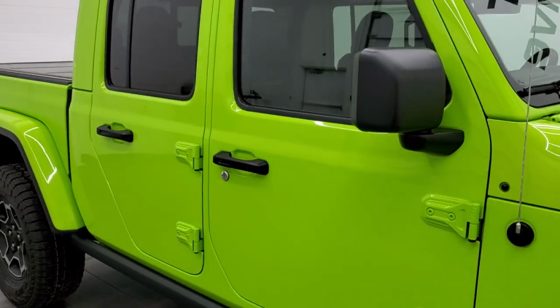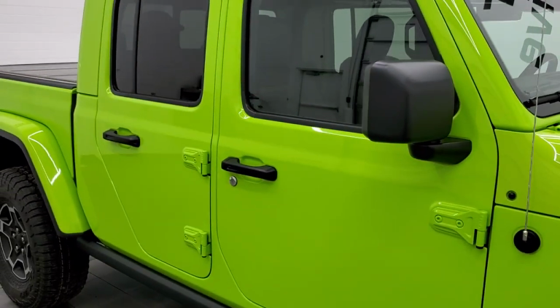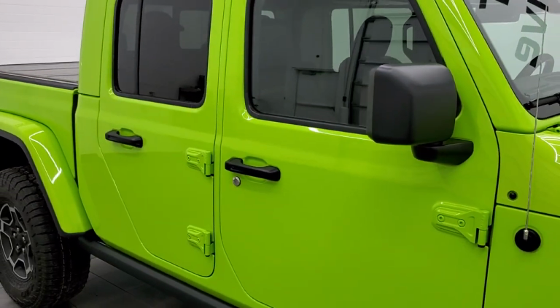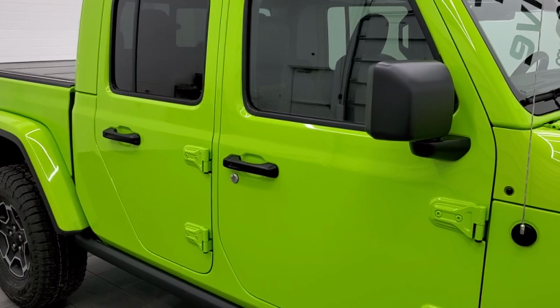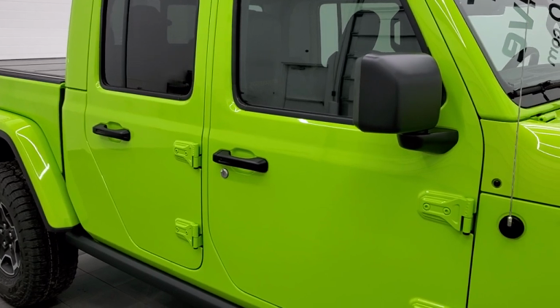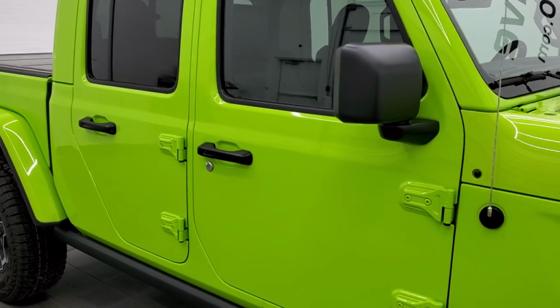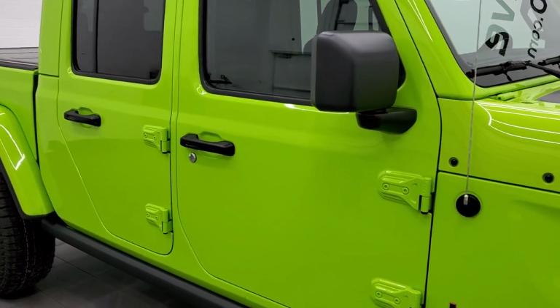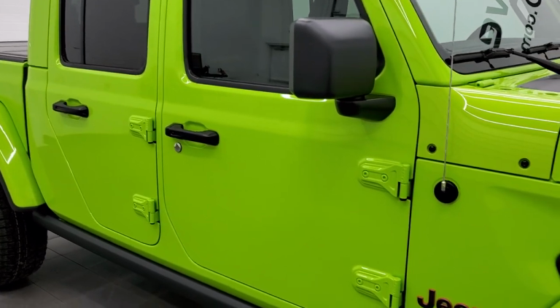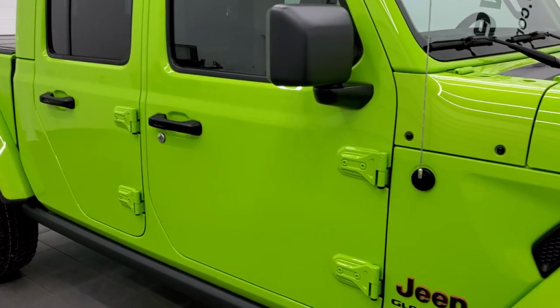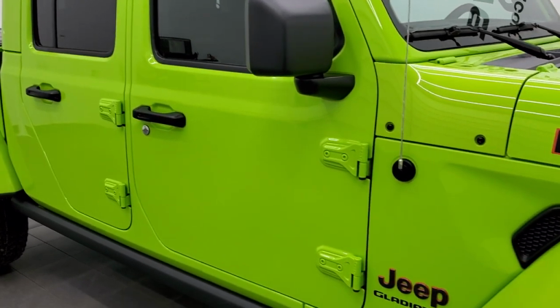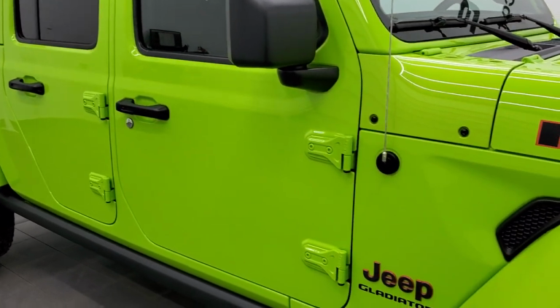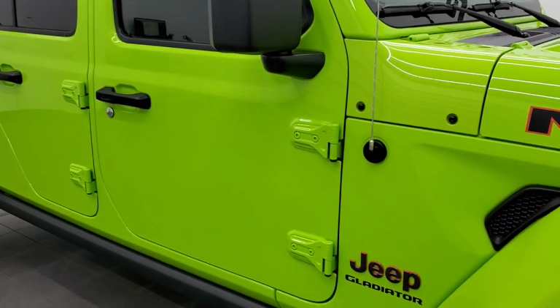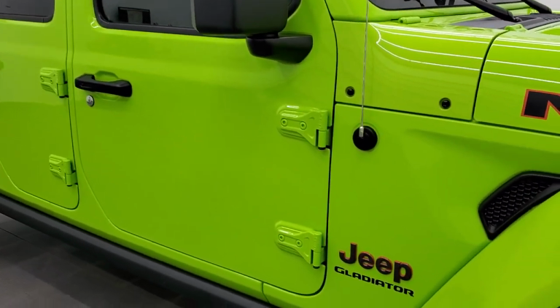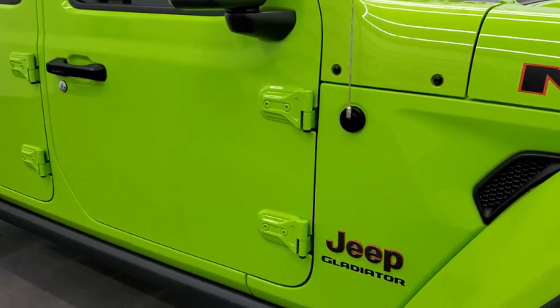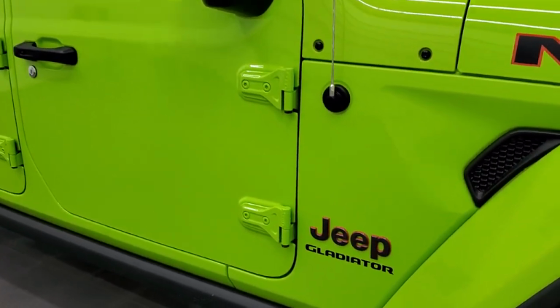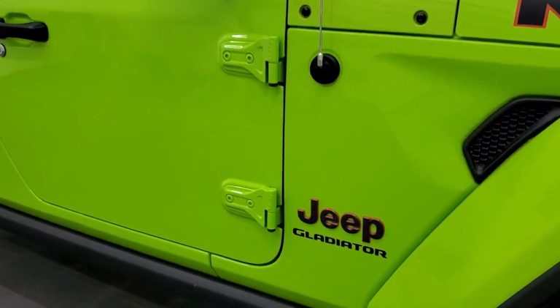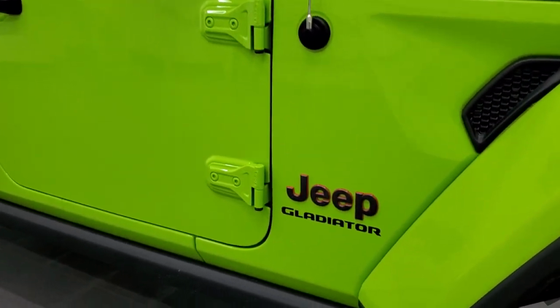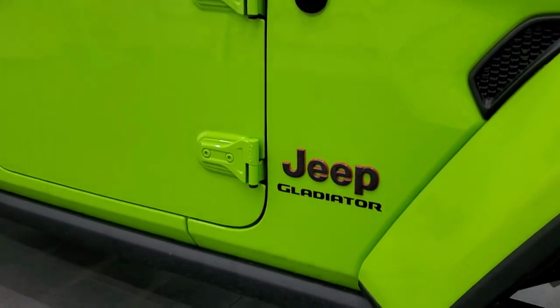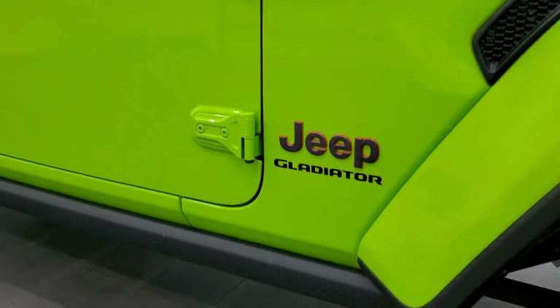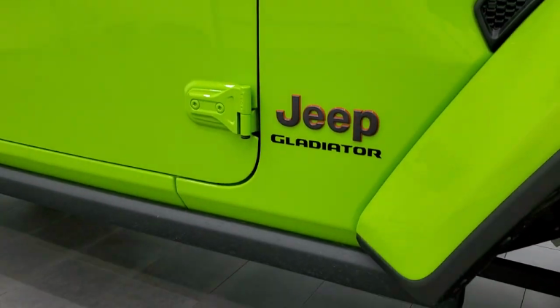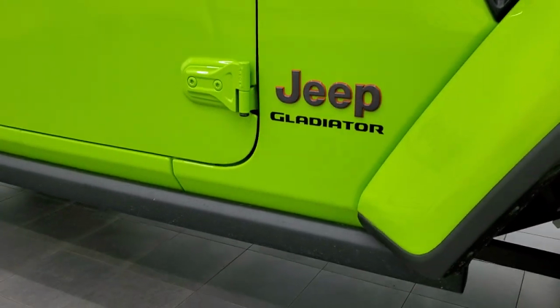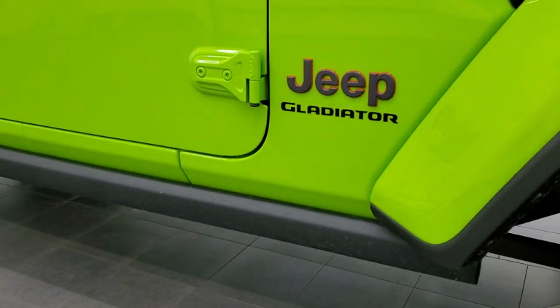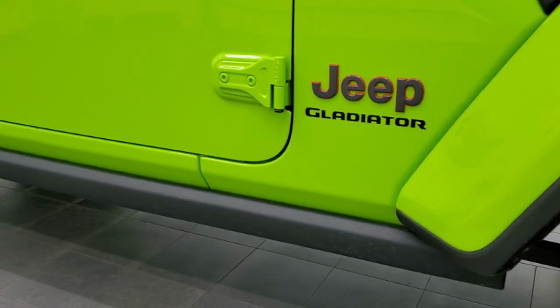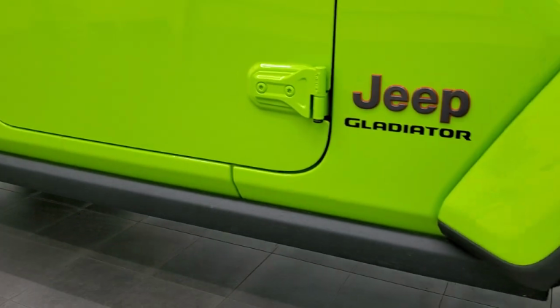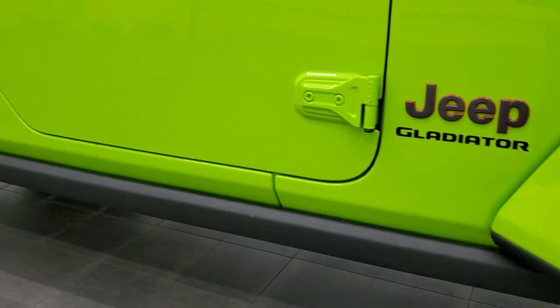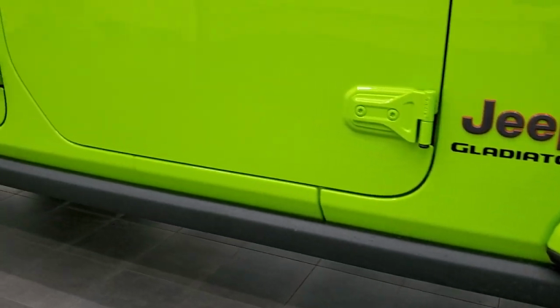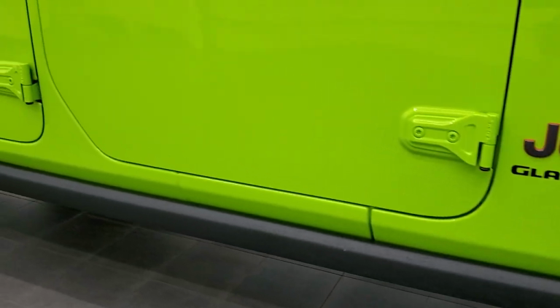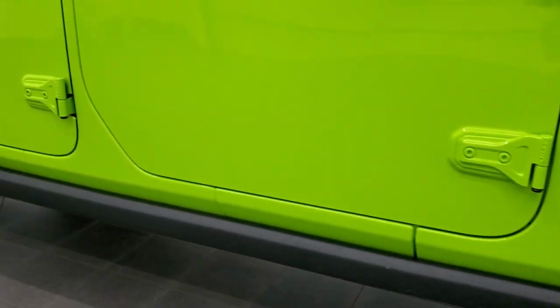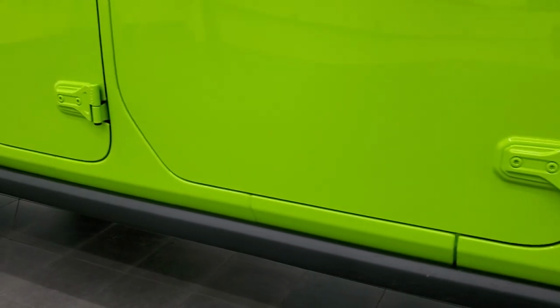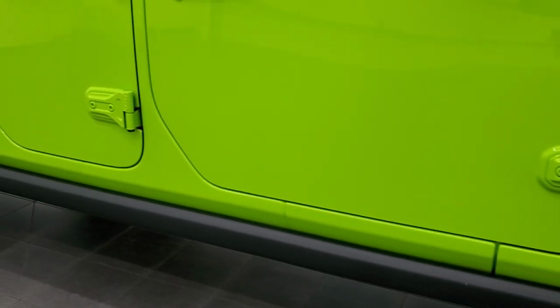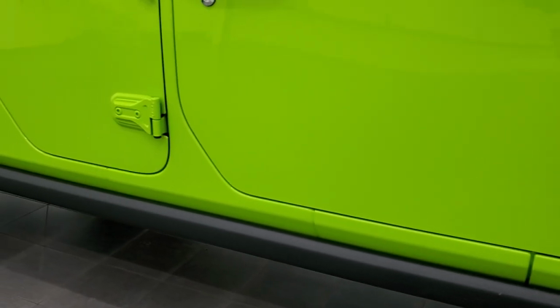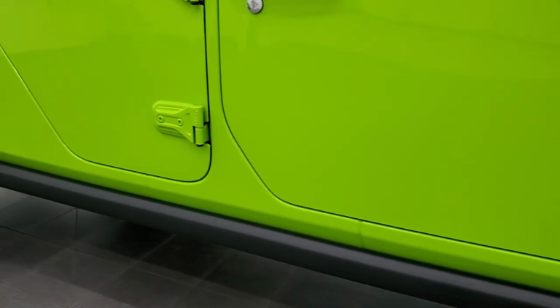This one comes with color-matched hard top pieces, a Mopar fold-up tonneau cover, and you also get the rock rails with the Mojave package.